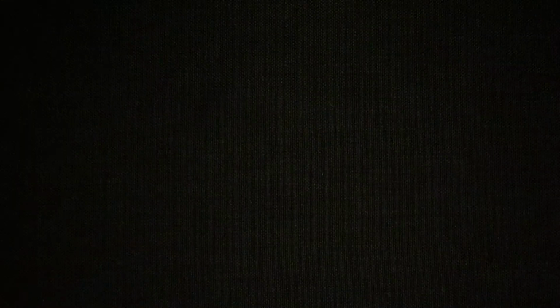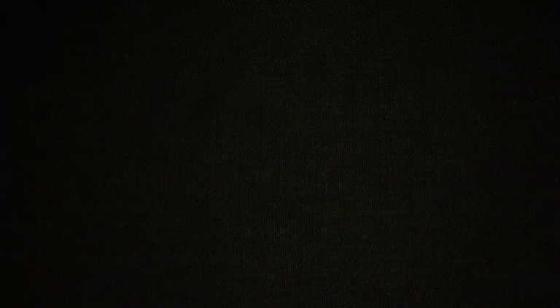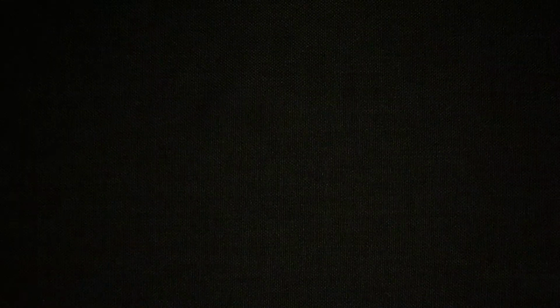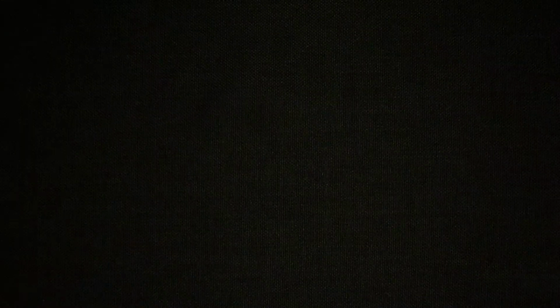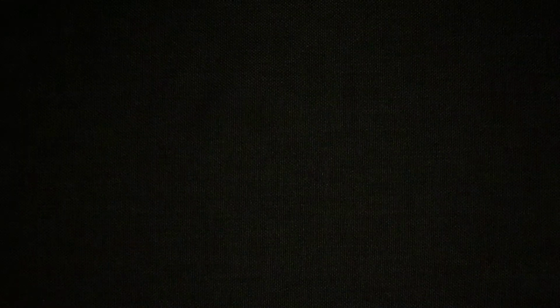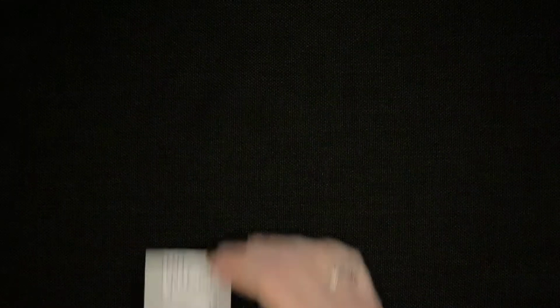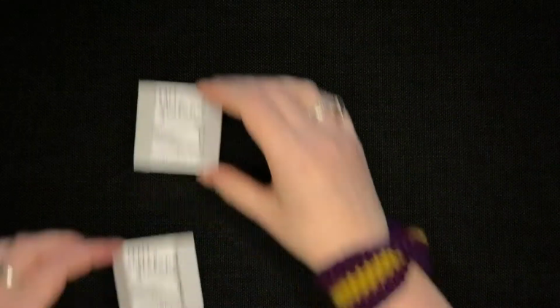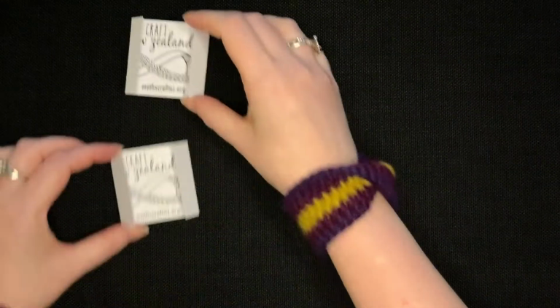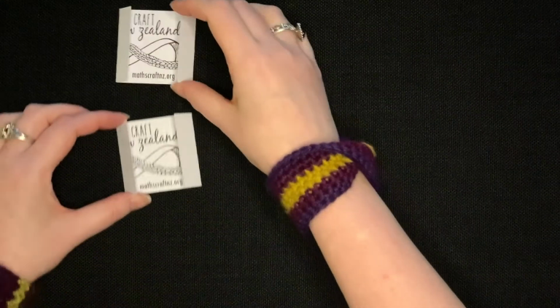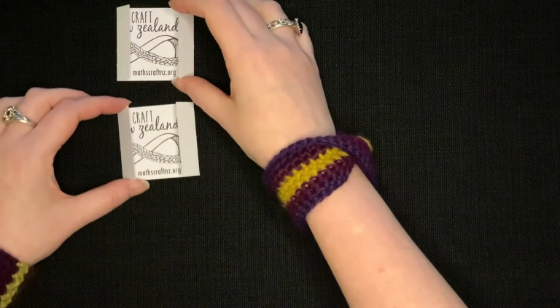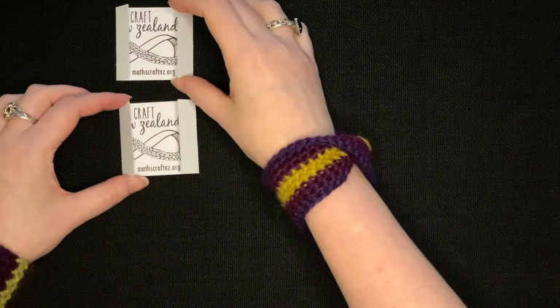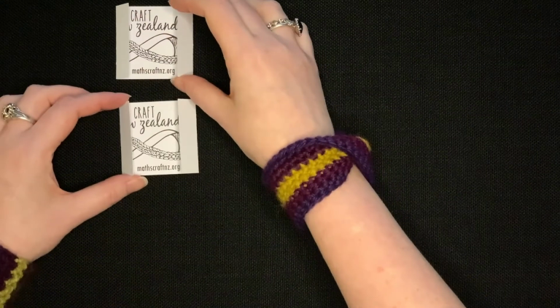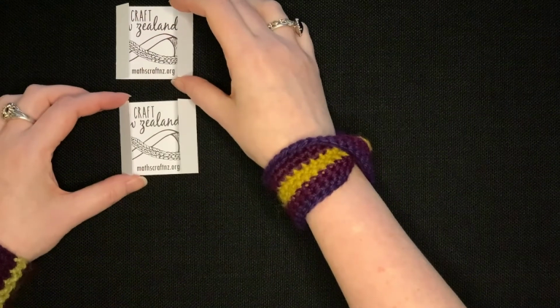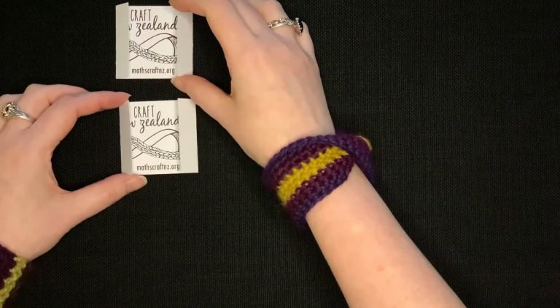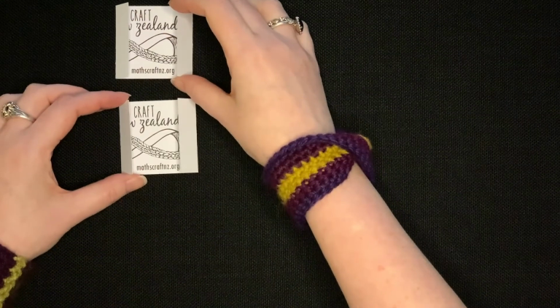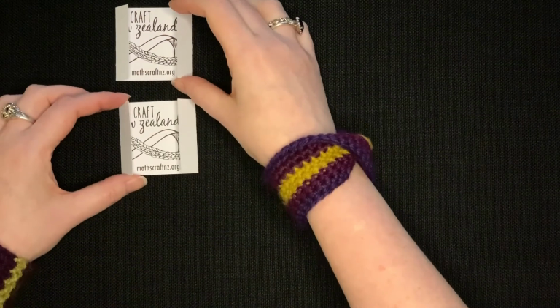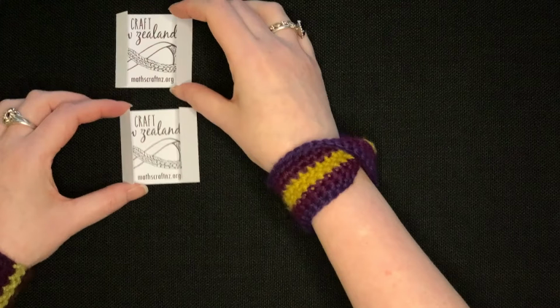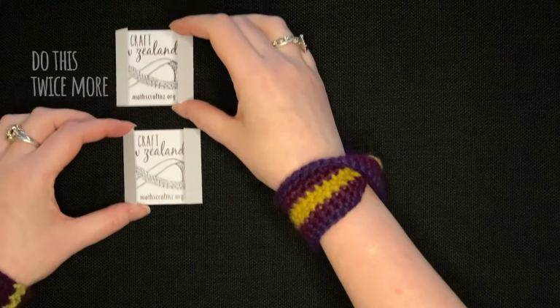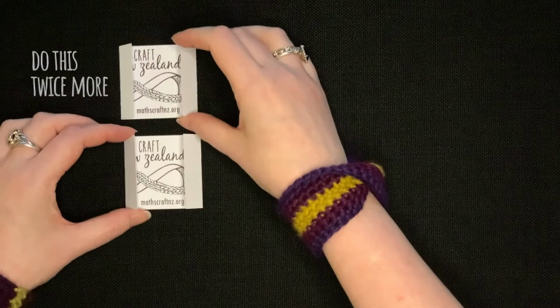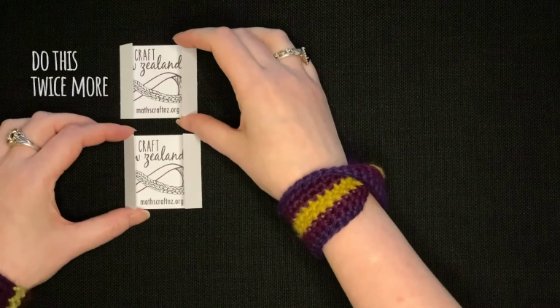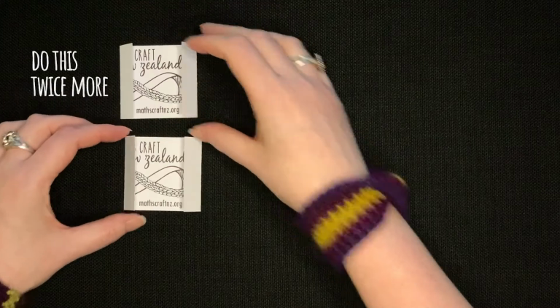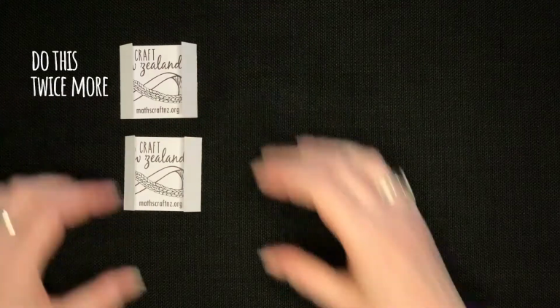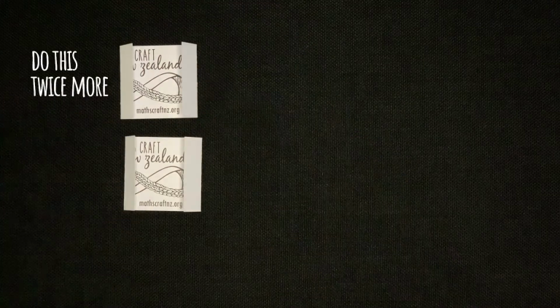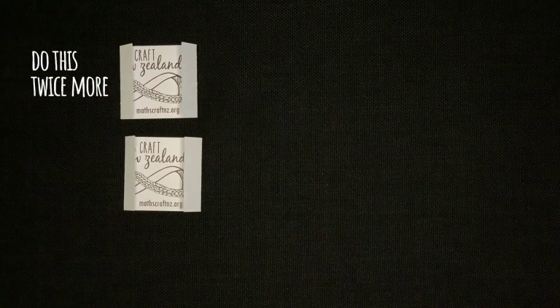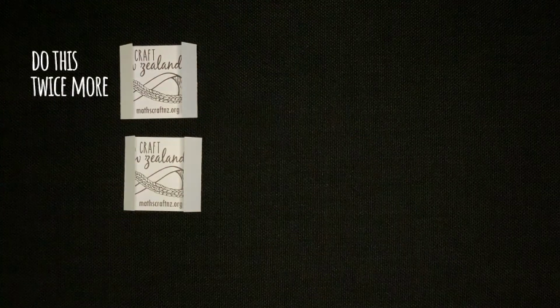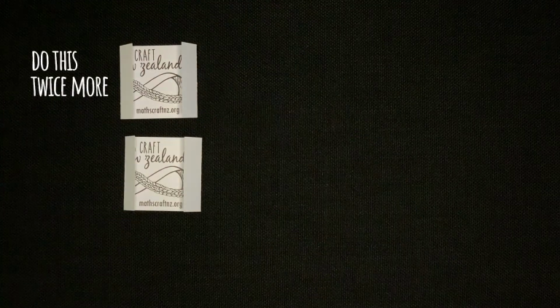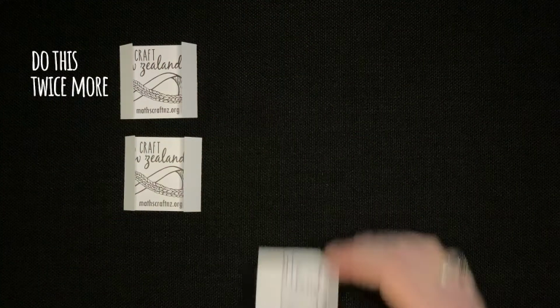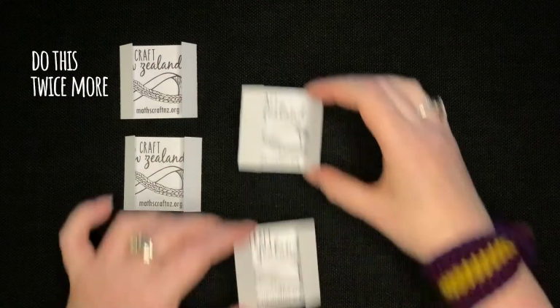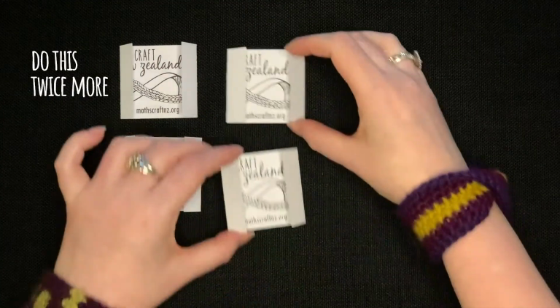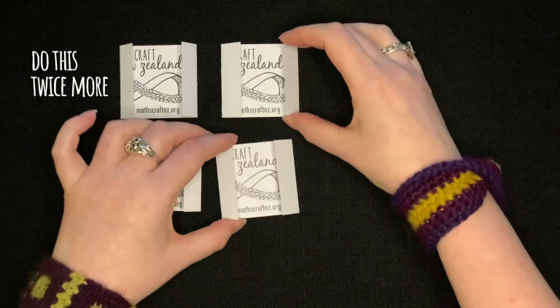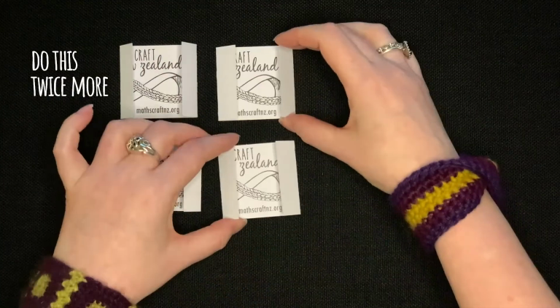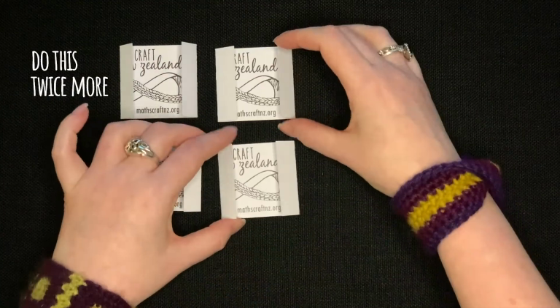Do this twice more so you end up with six folded cards like this.